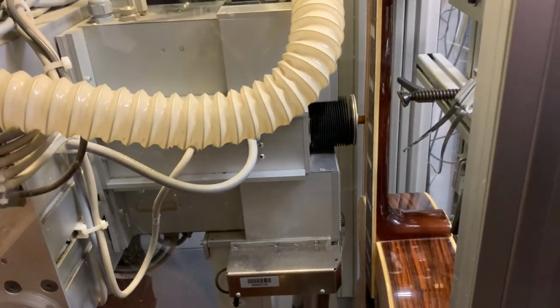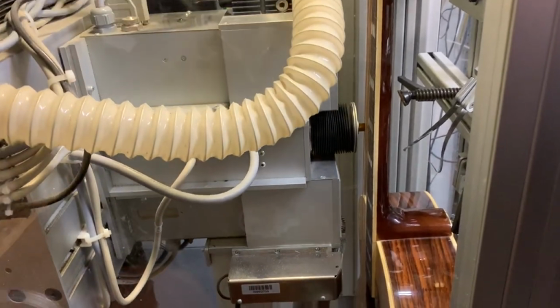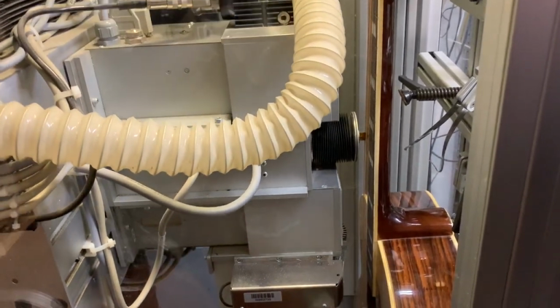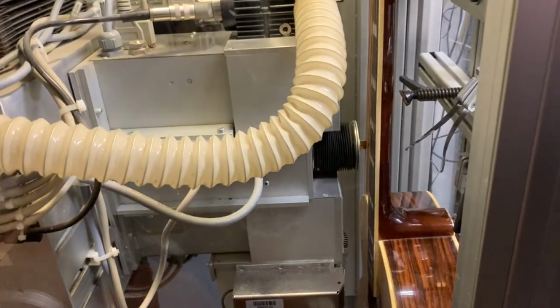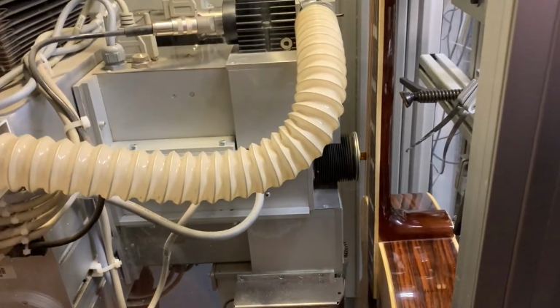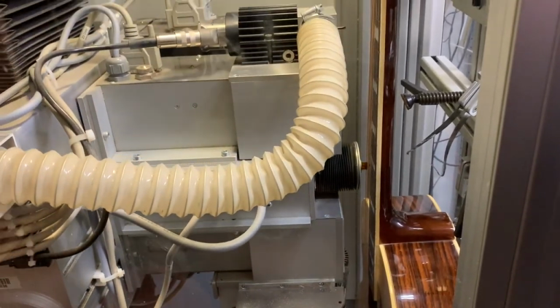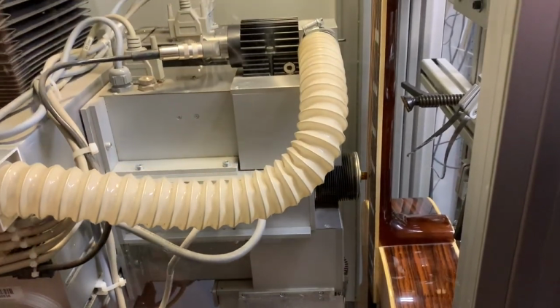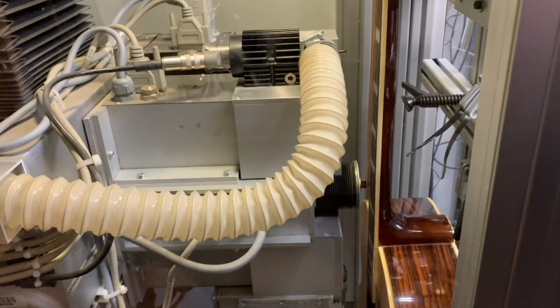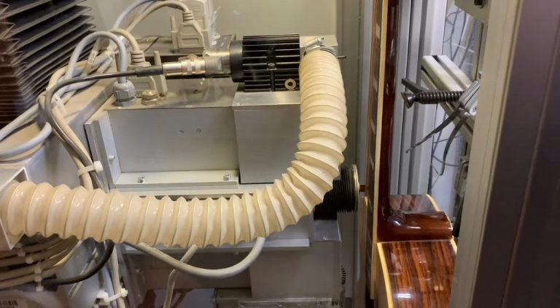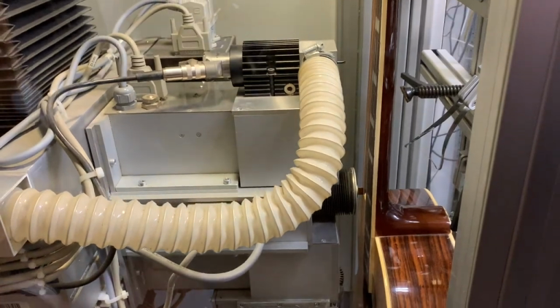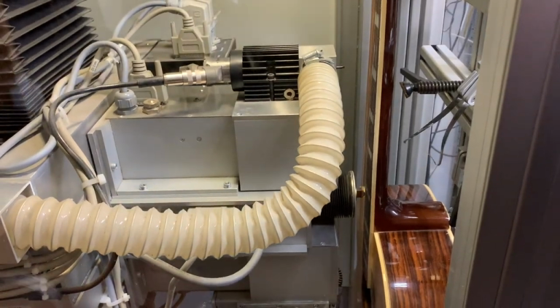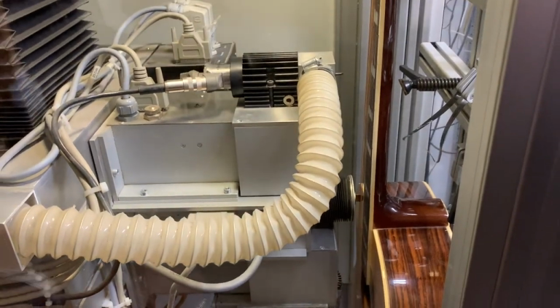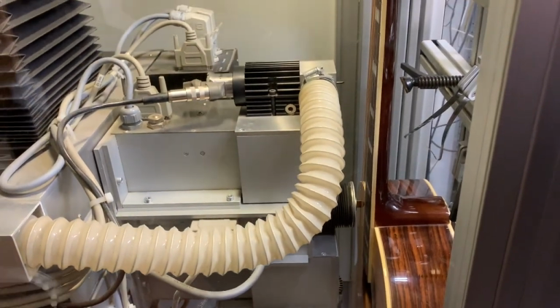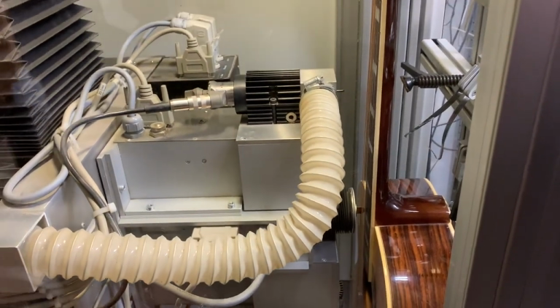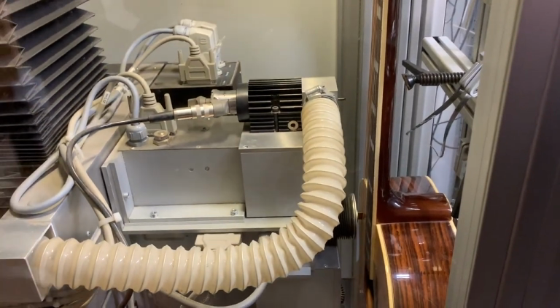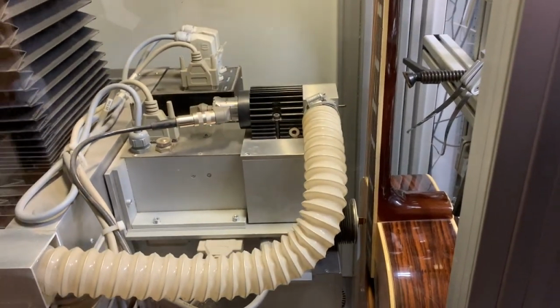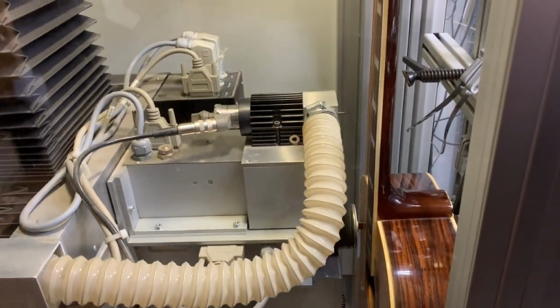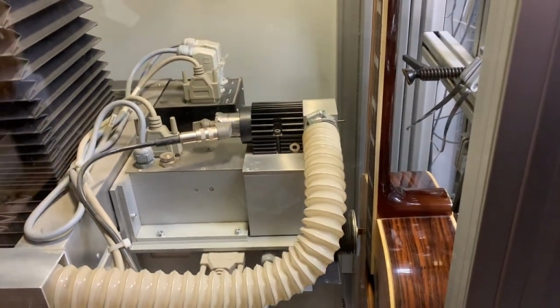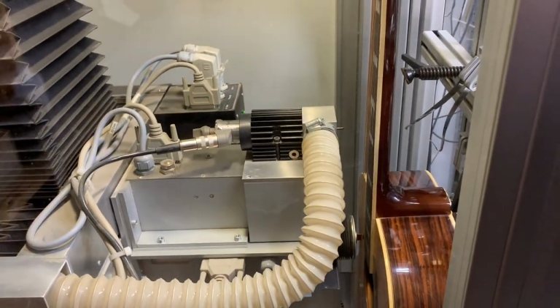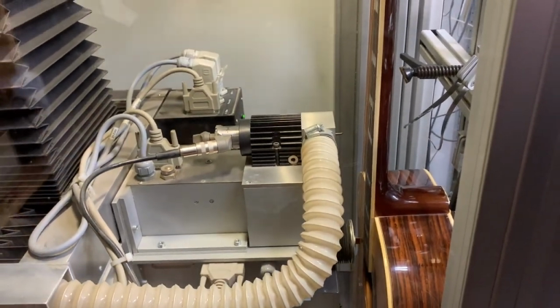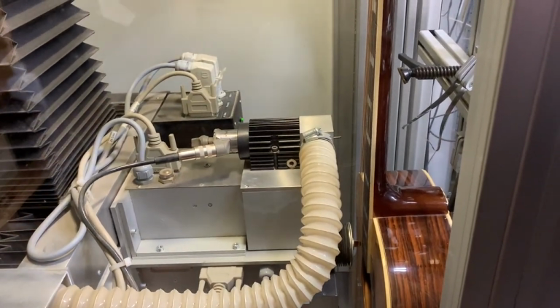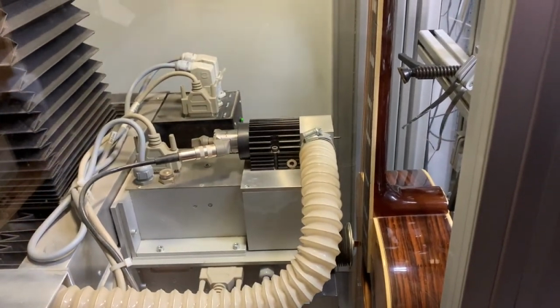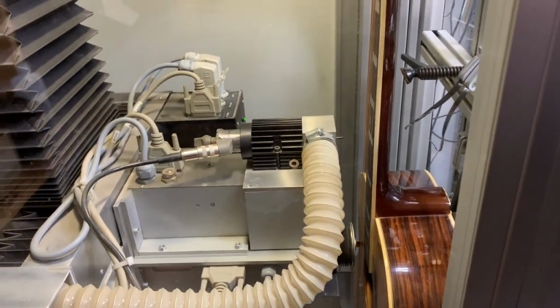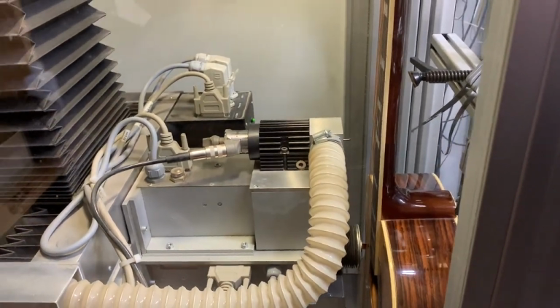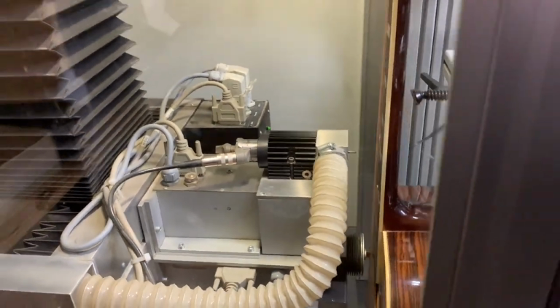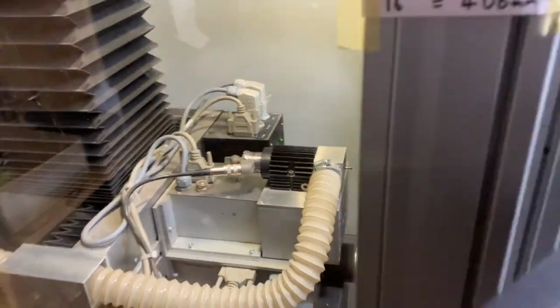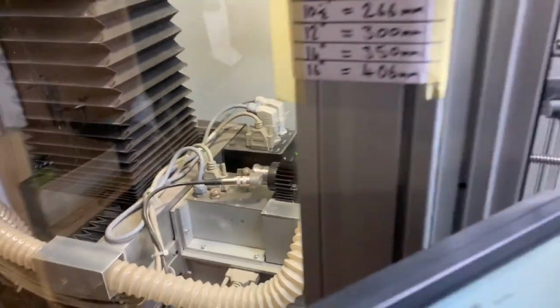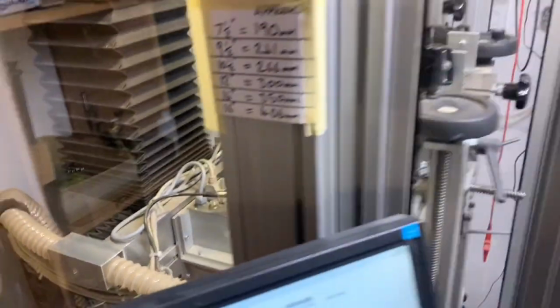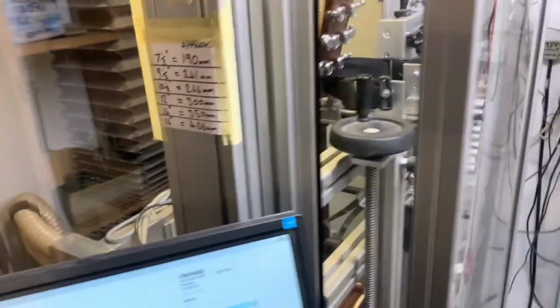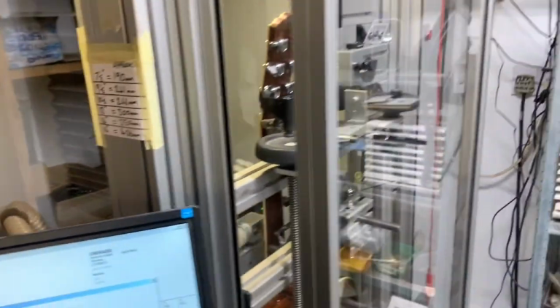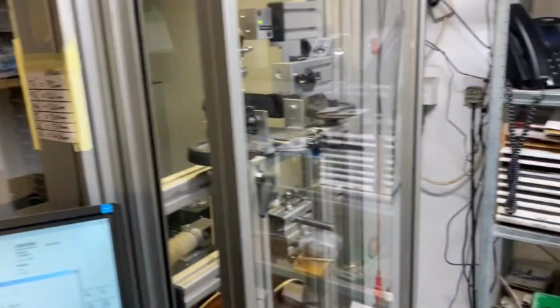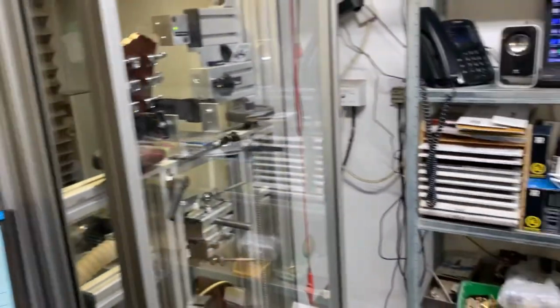So that's going to scan along each individual string, all the way down, and give us a readout of the entire neck.